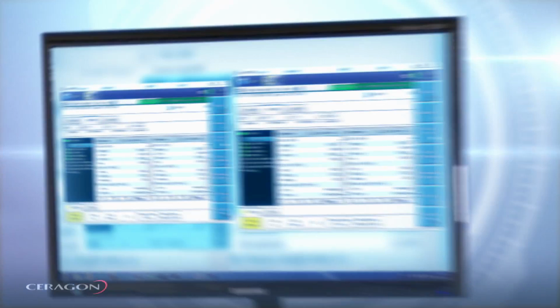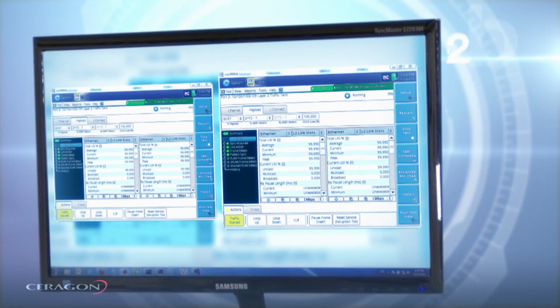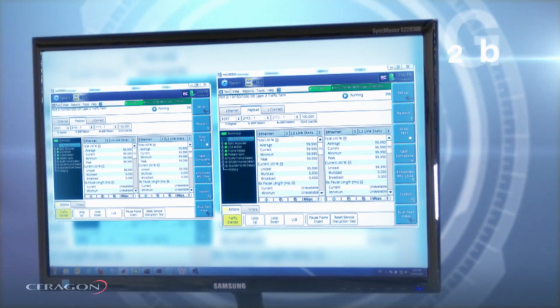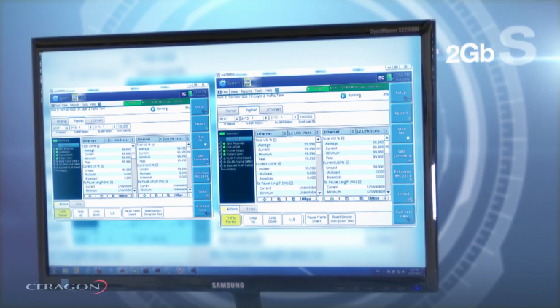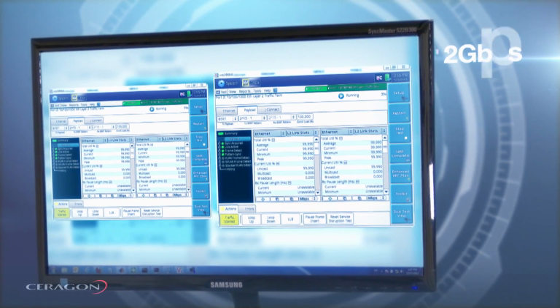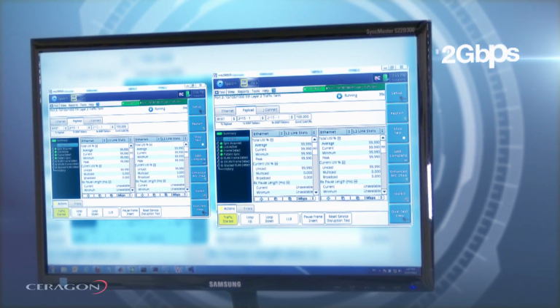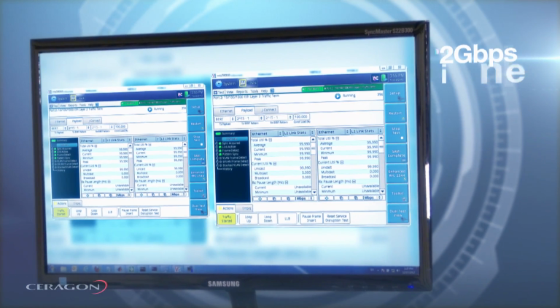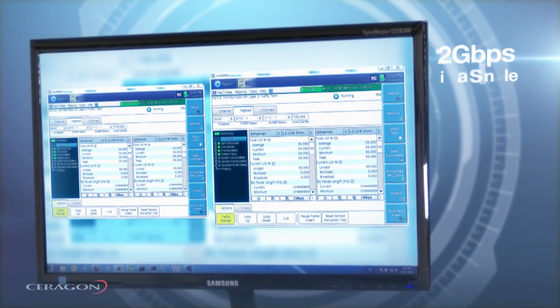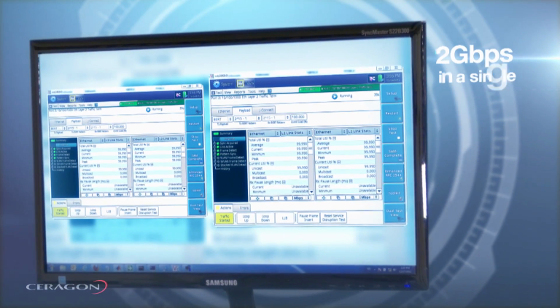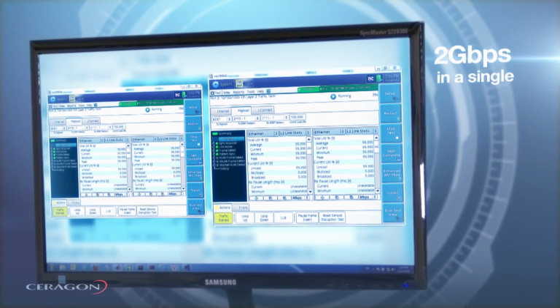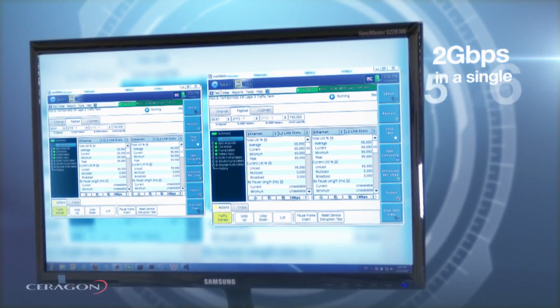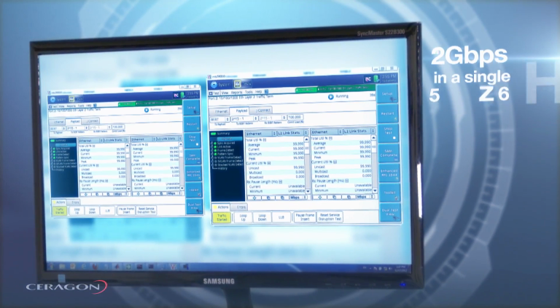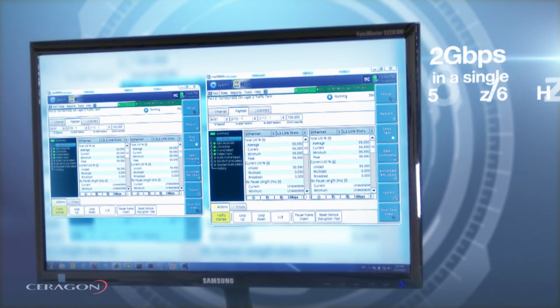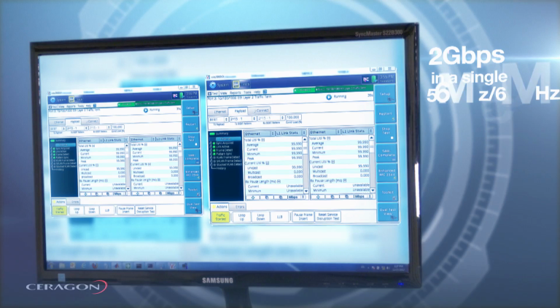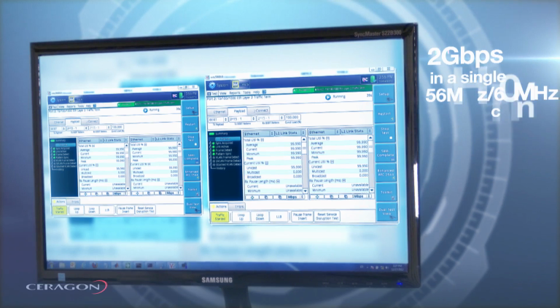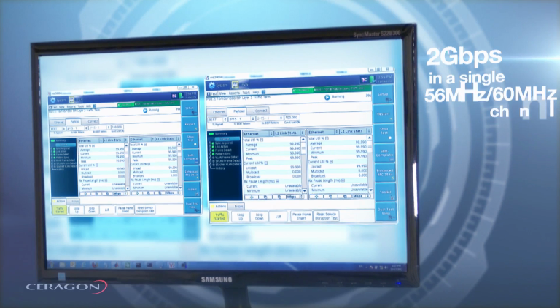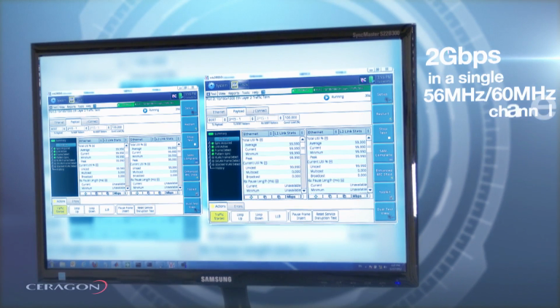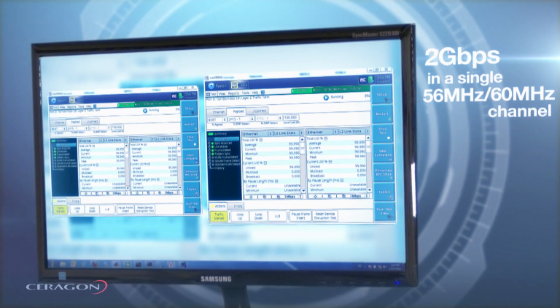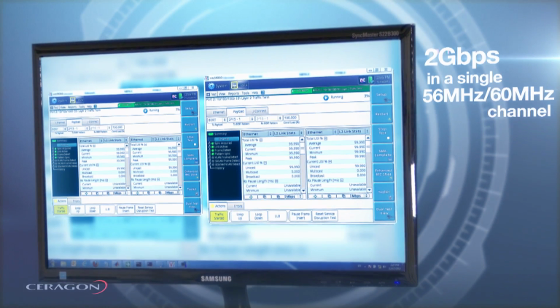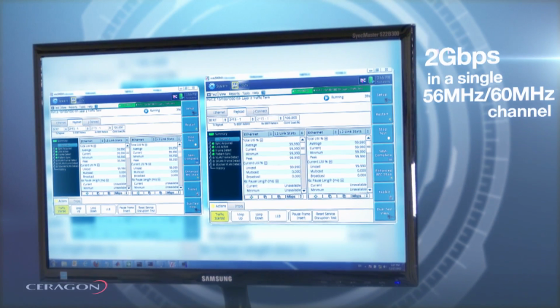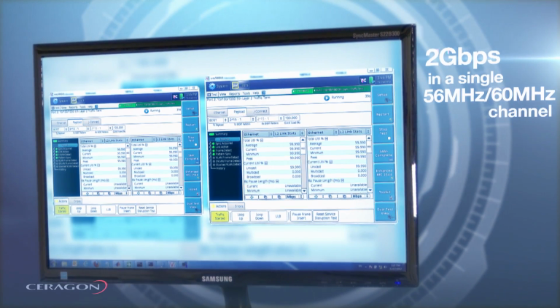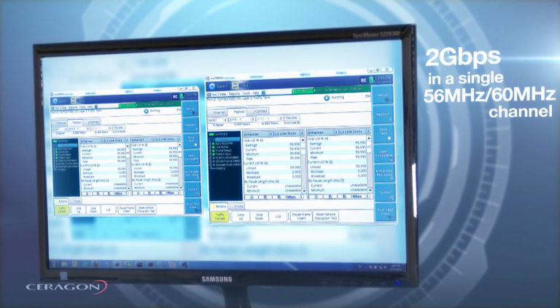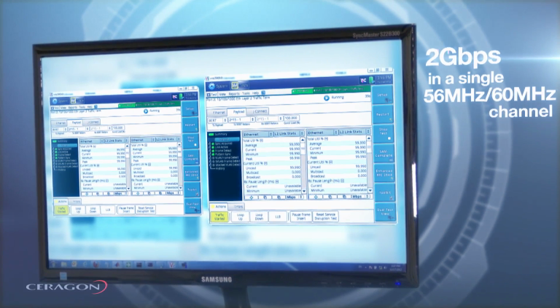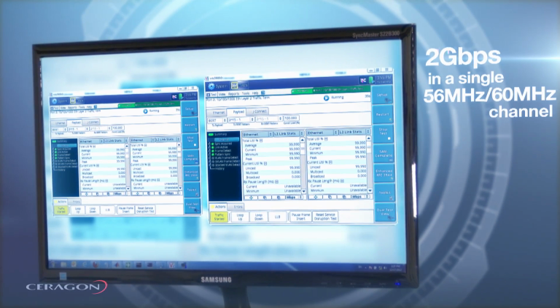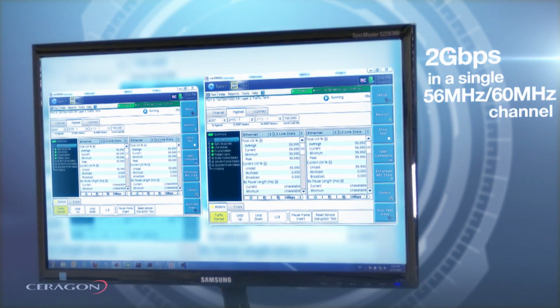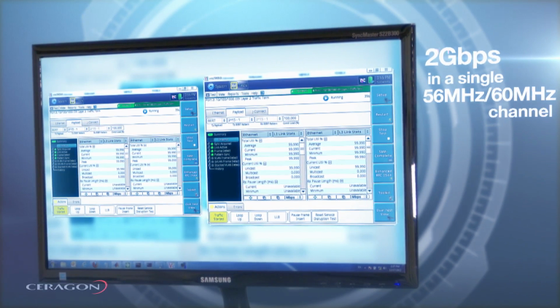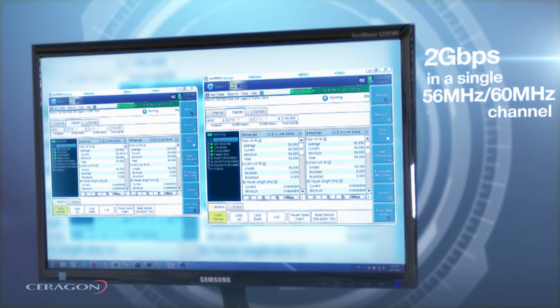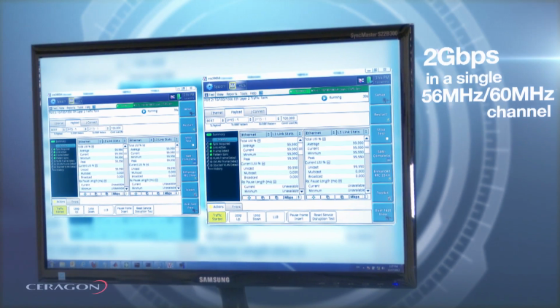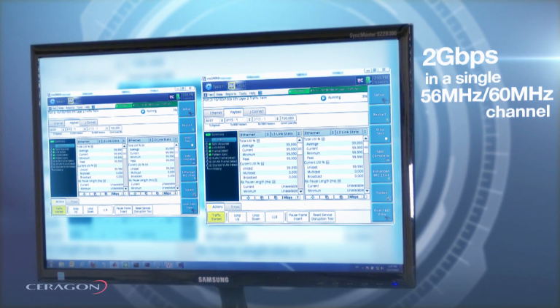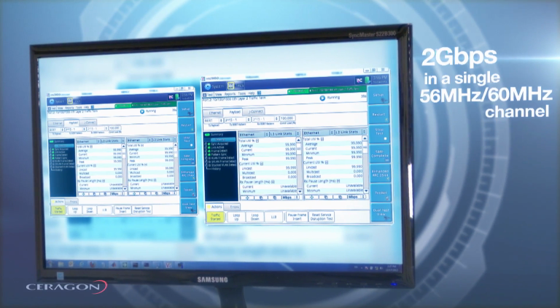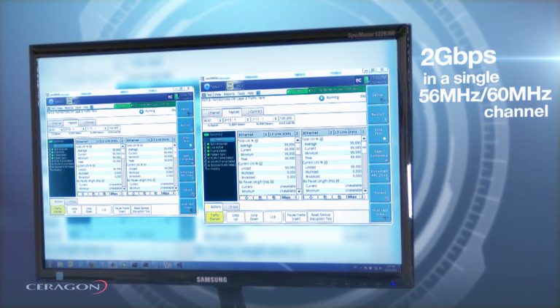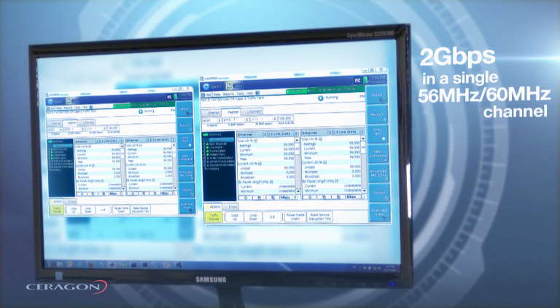Now we are going to use the same setup and demonstrate a 2 gigabit per second throughput using a 56 or 60 MHz channel.